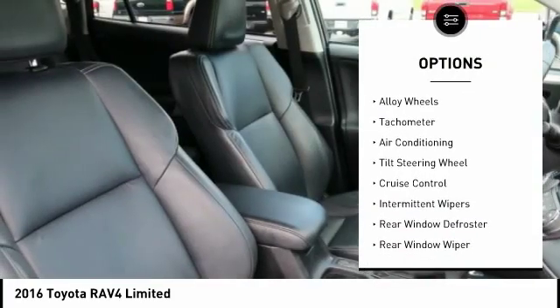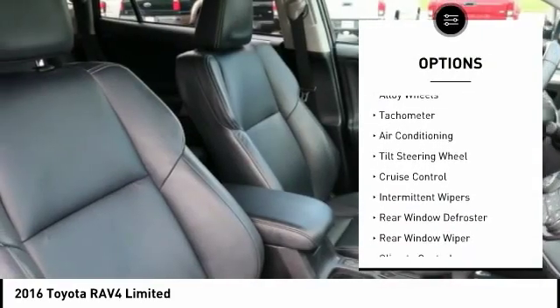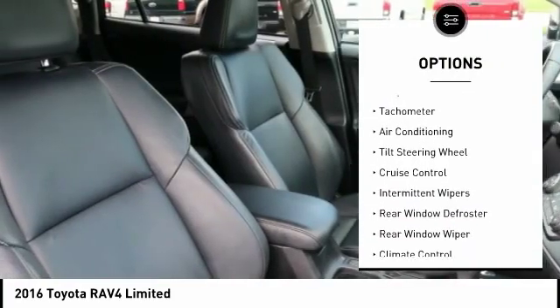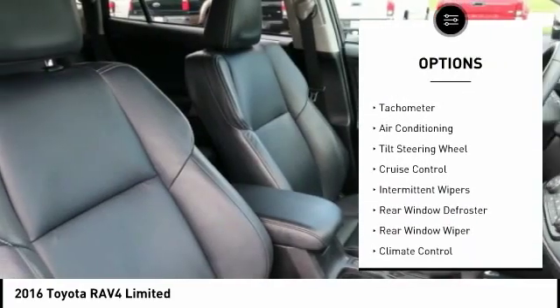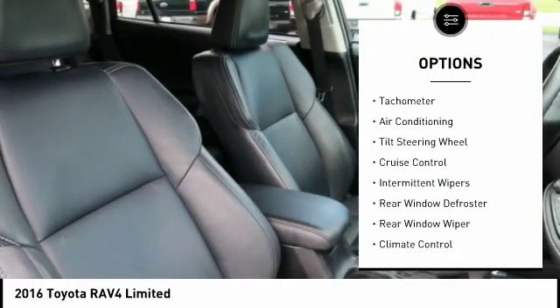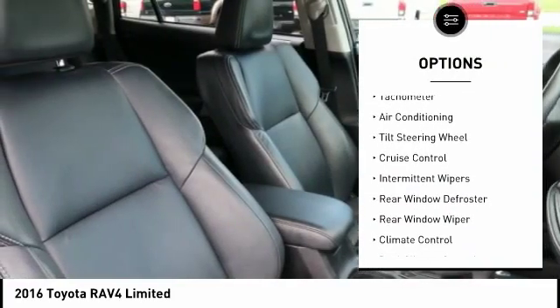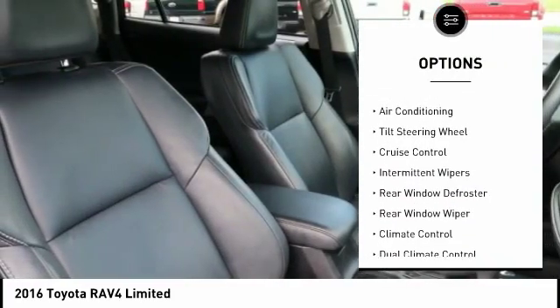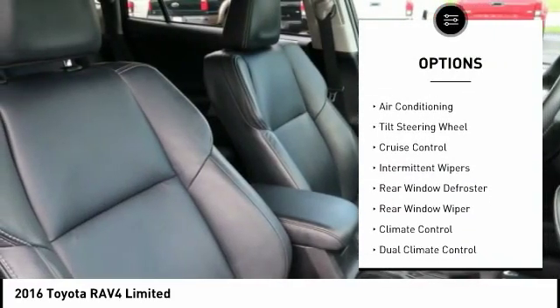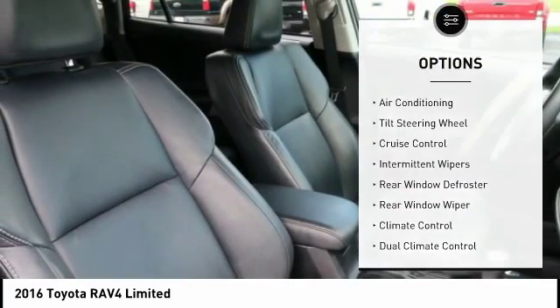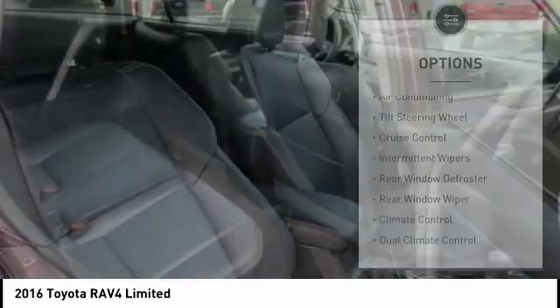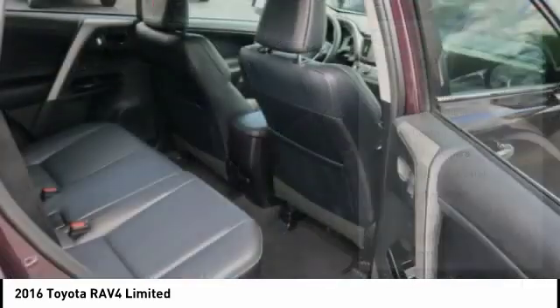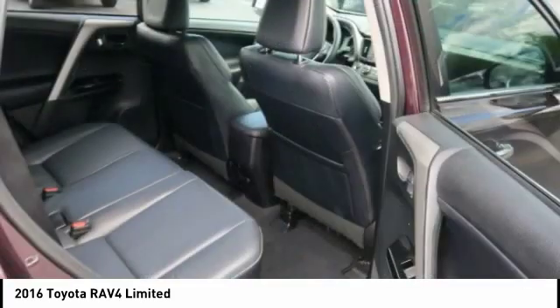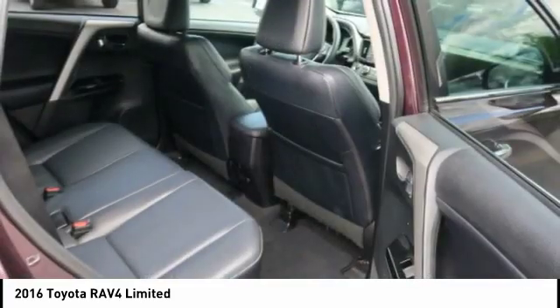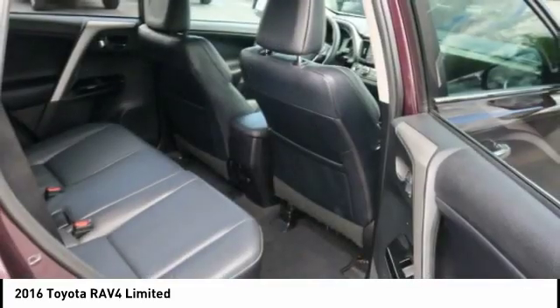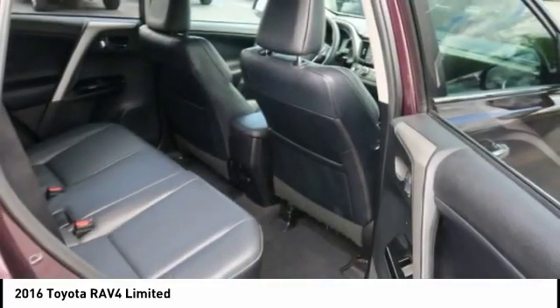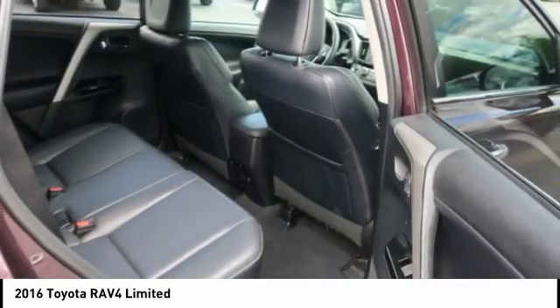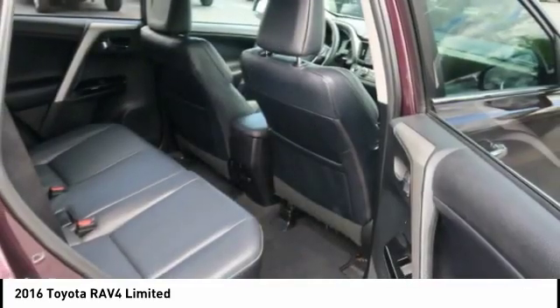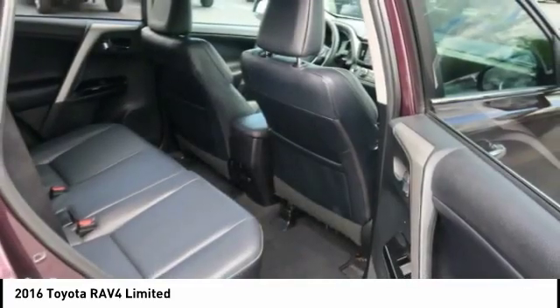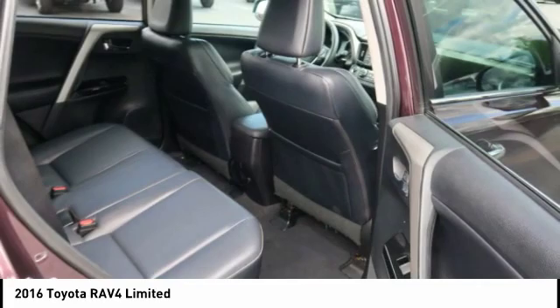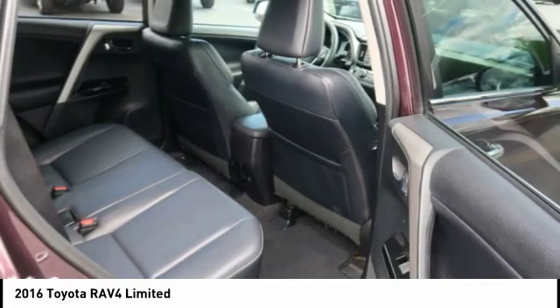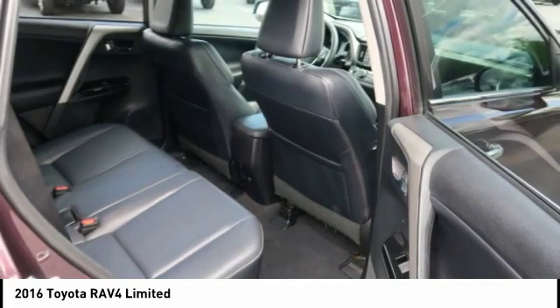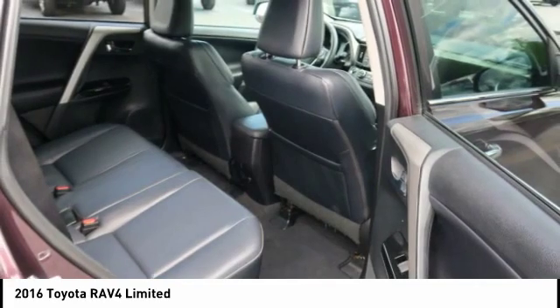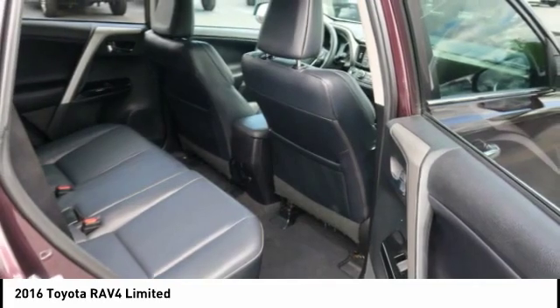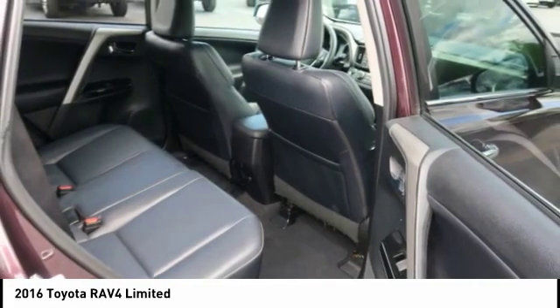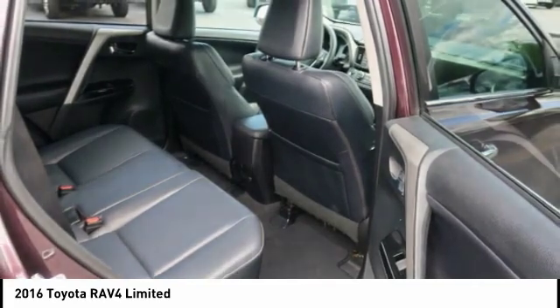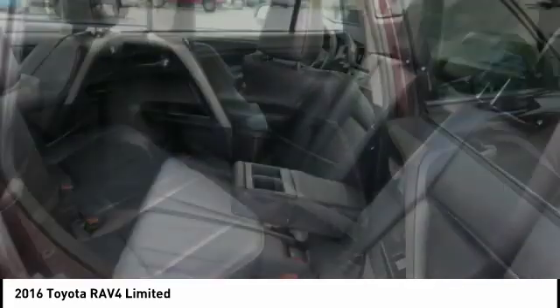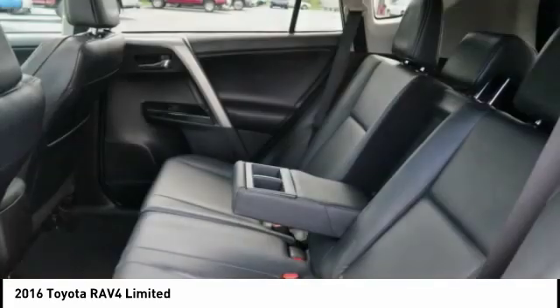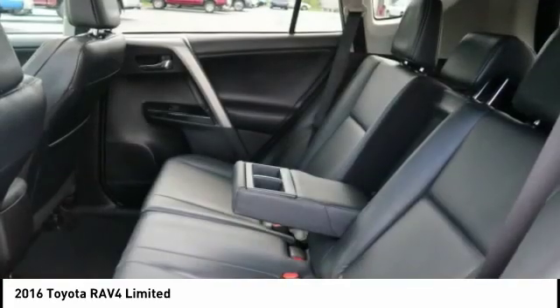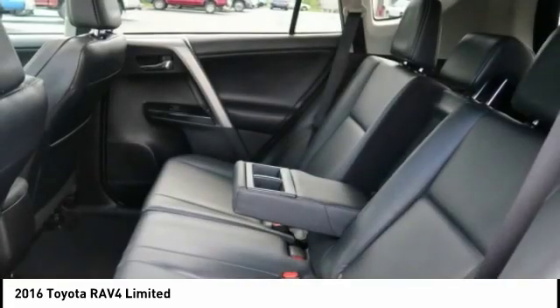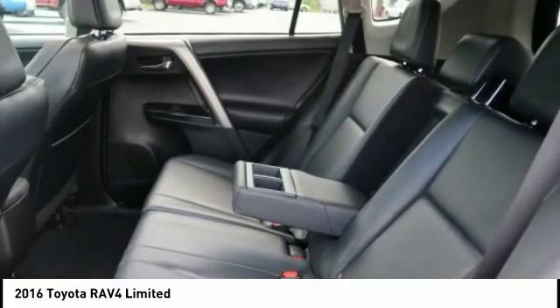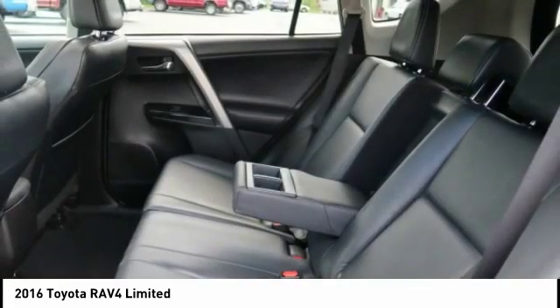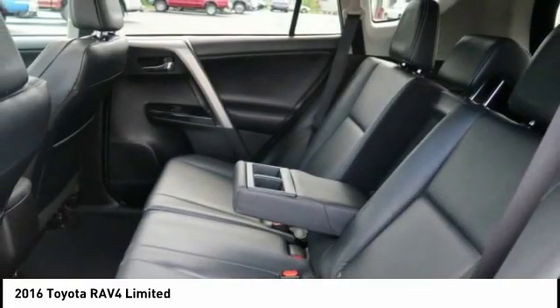Steering wheel audio controls. Air conditioning. Dual airbags. Leather-wrapped steering wheel. Alloy wheels.